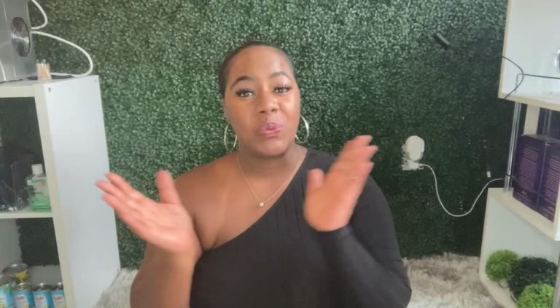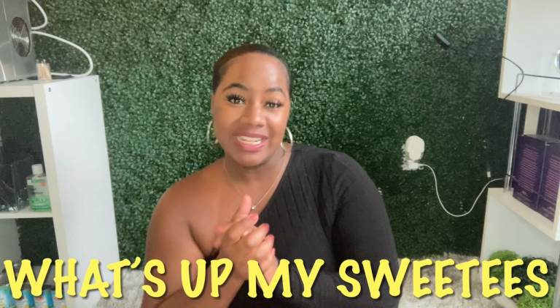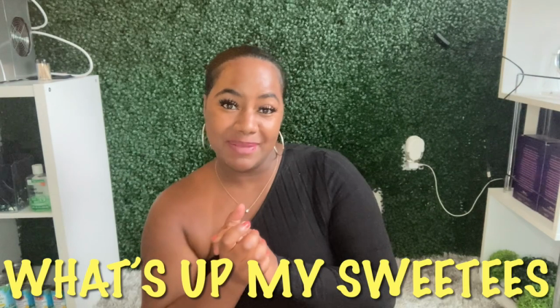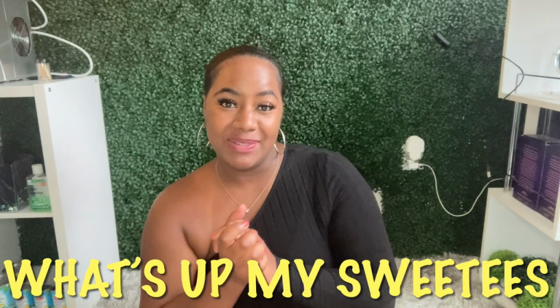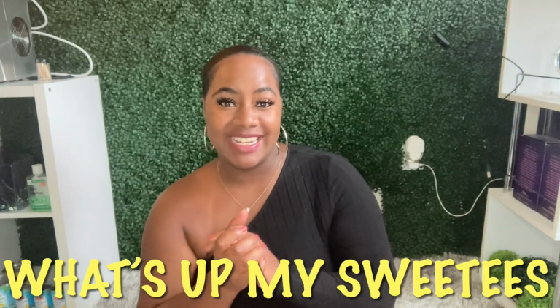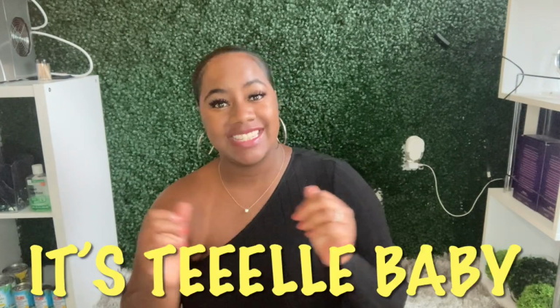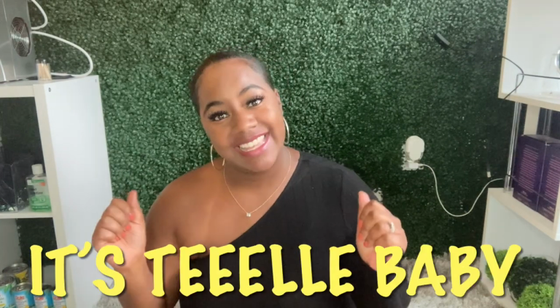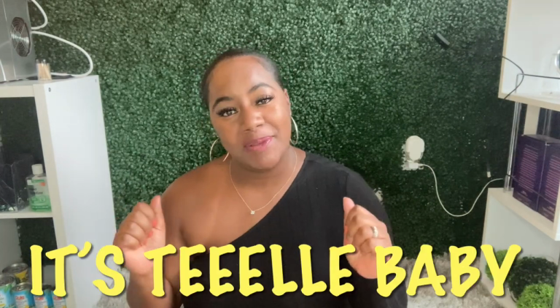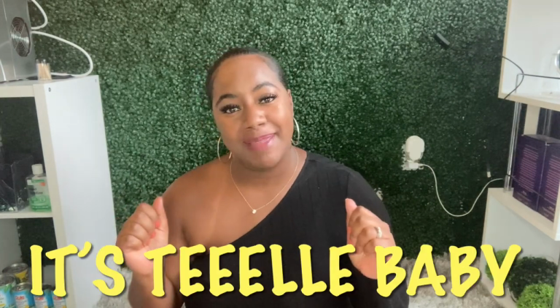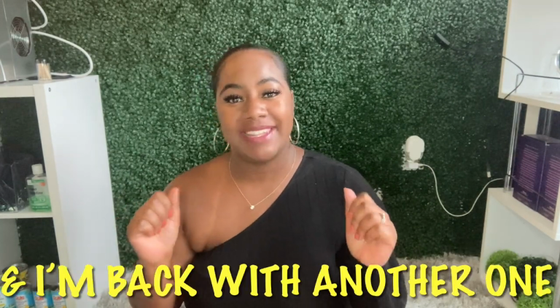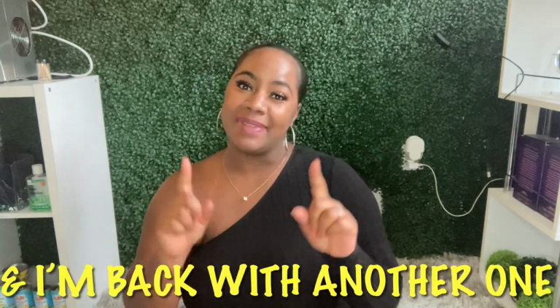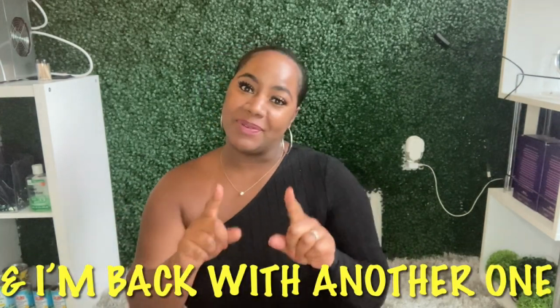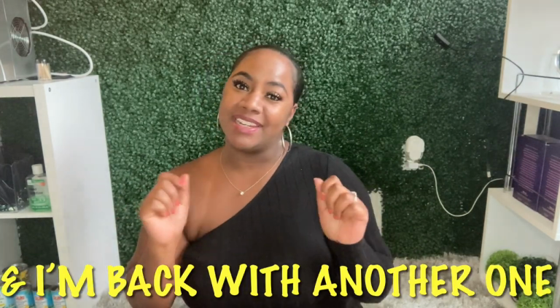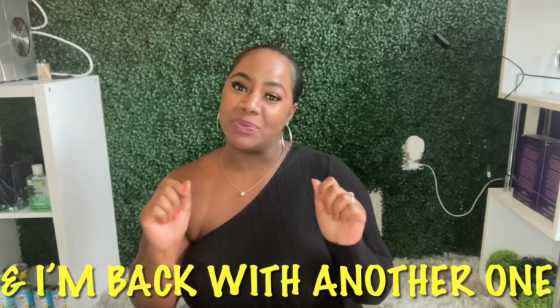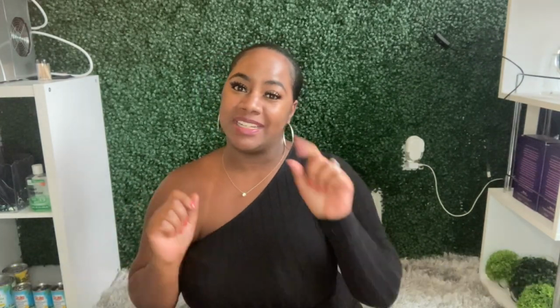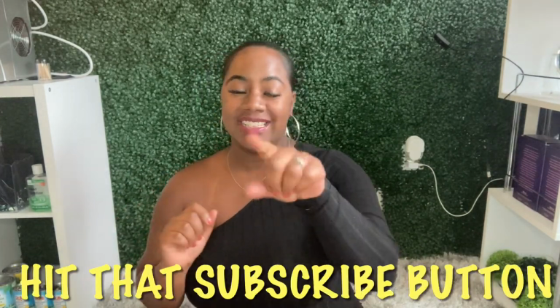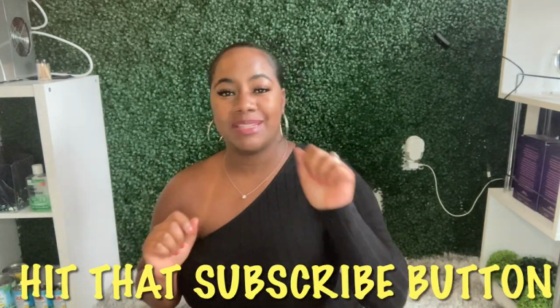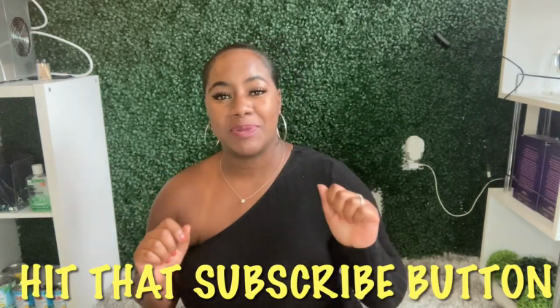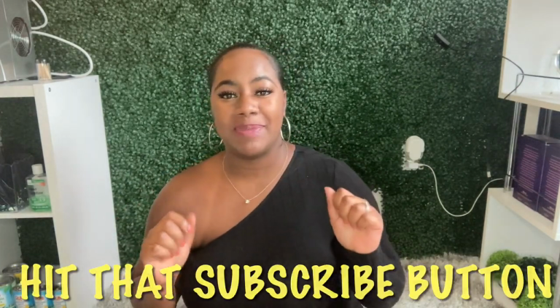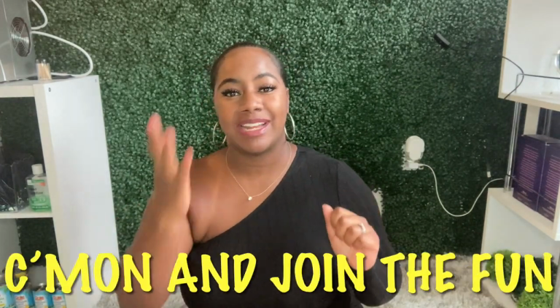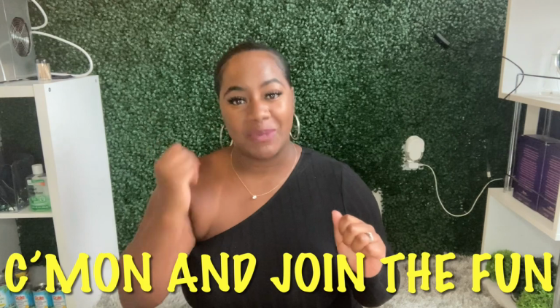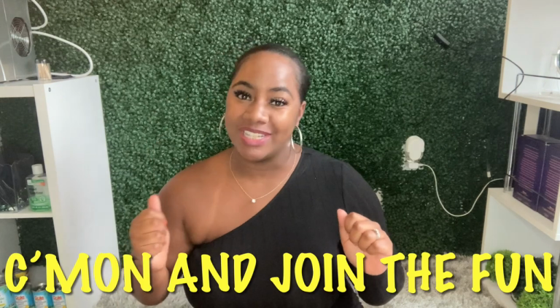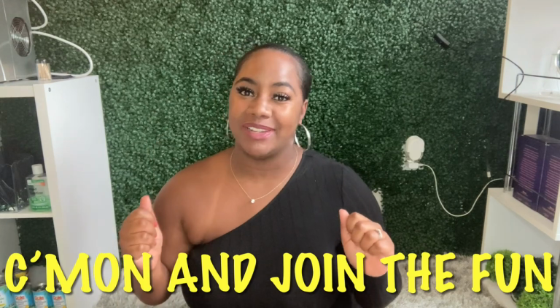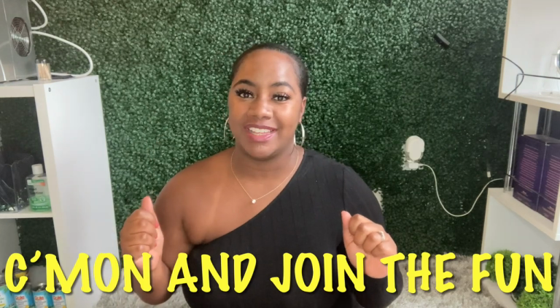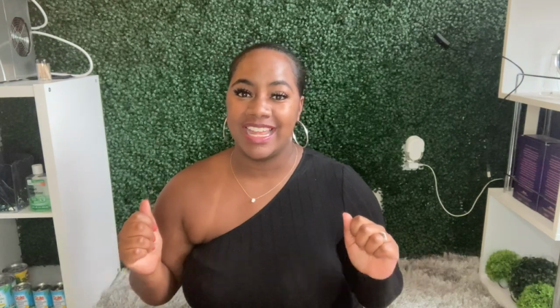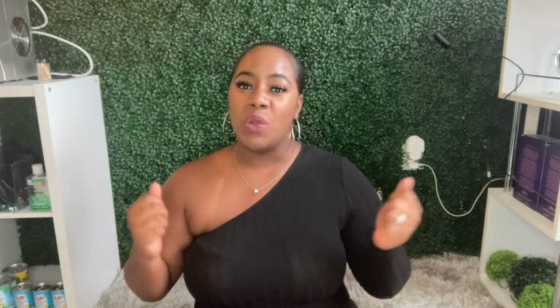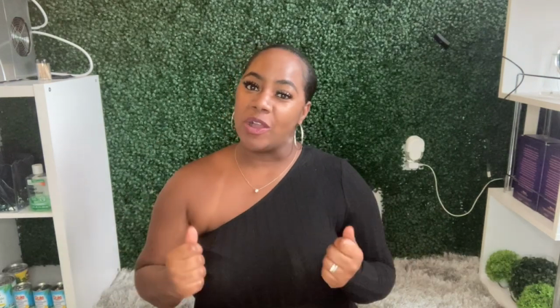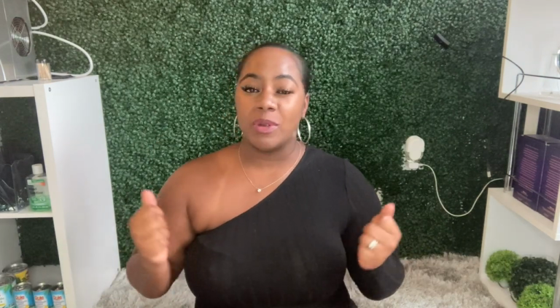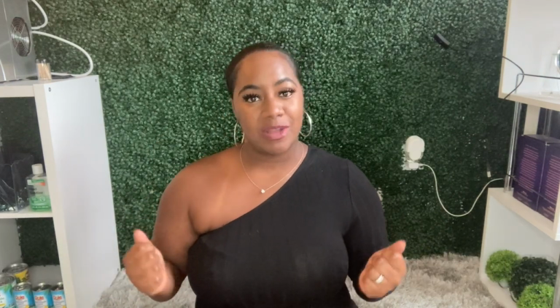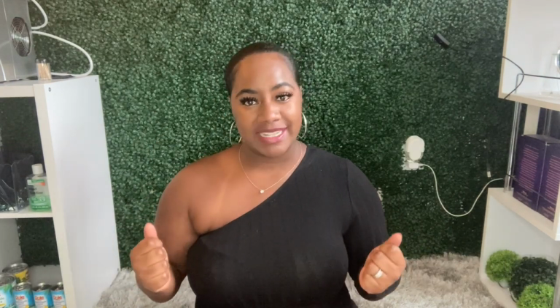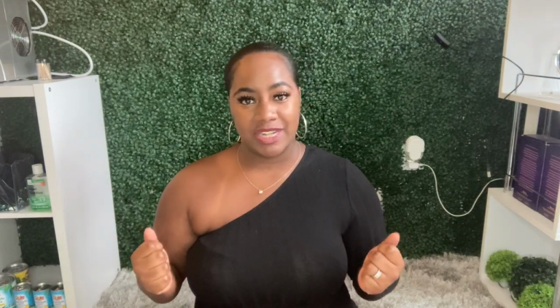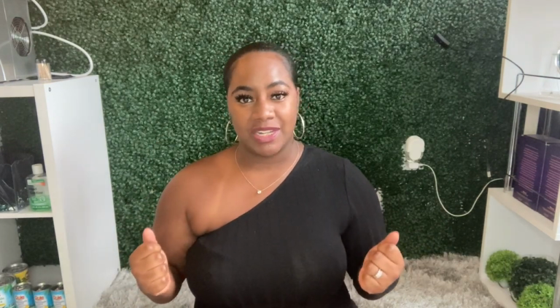What's up my sweeties? It's TL Baby and I'm back with another one. Hit that subscribe button, come on and join the fun. Welcome or welcome back to my channel.